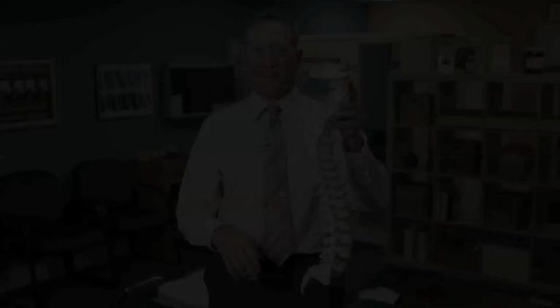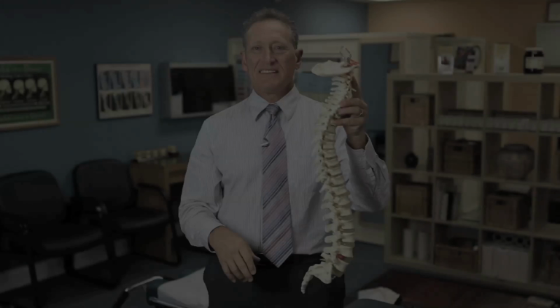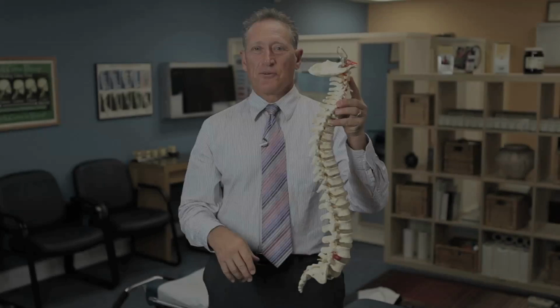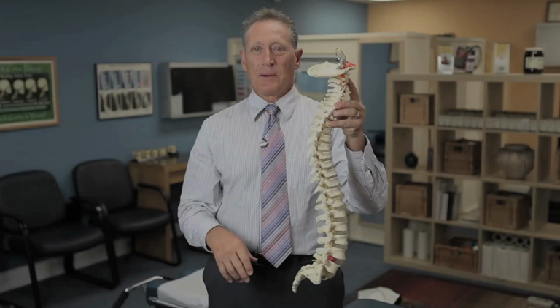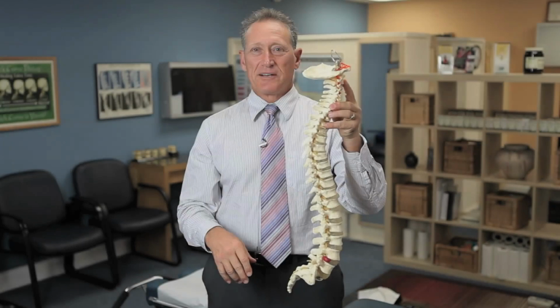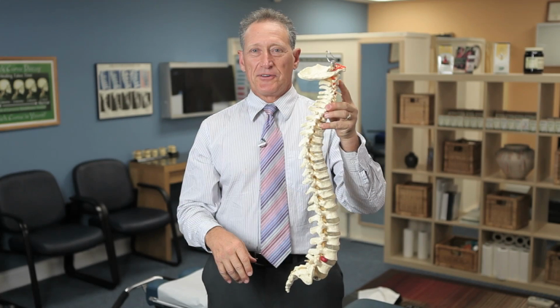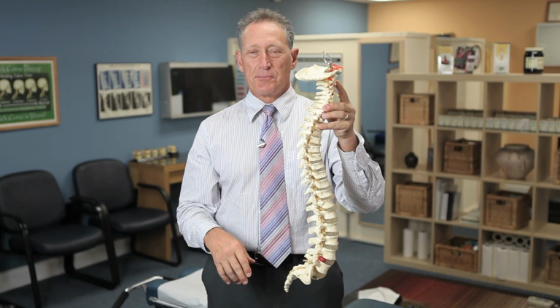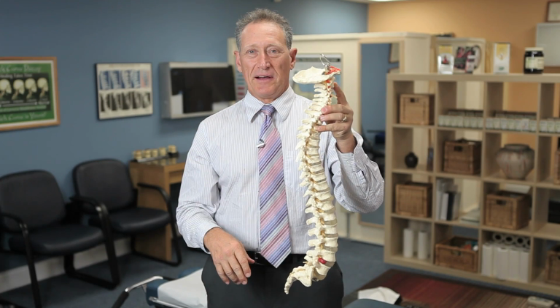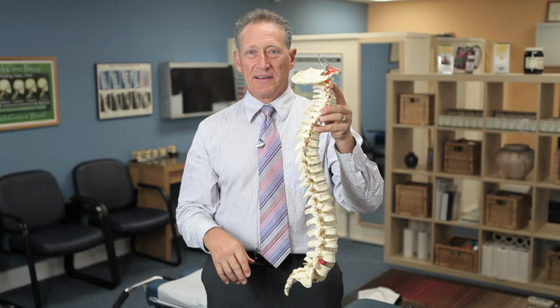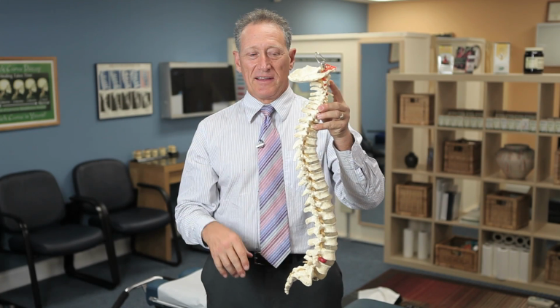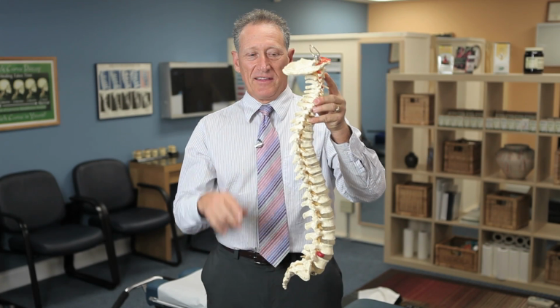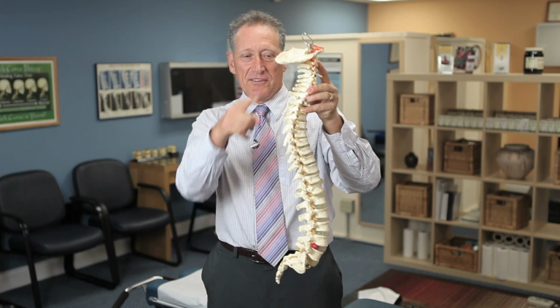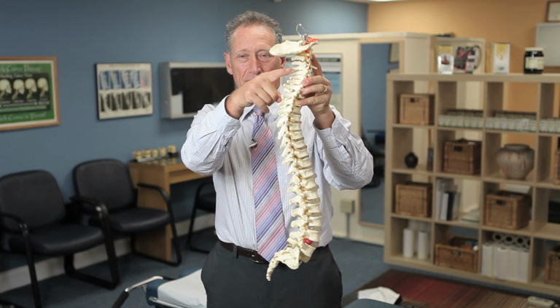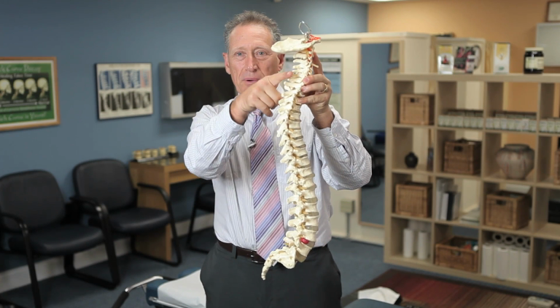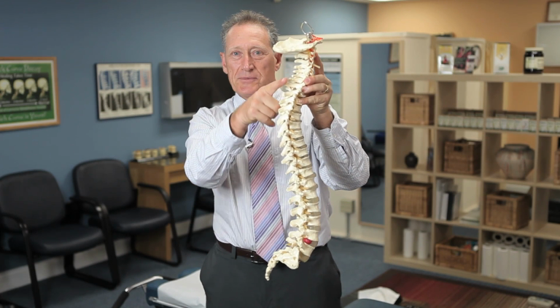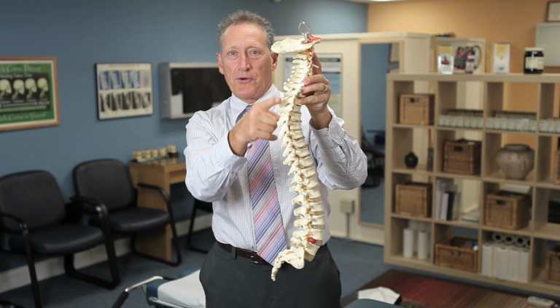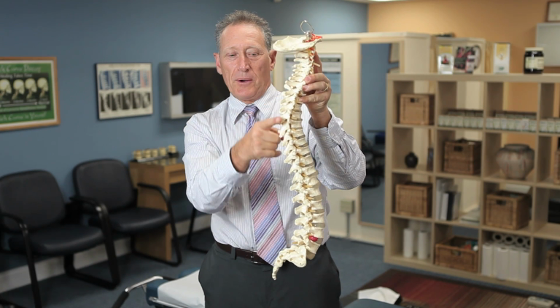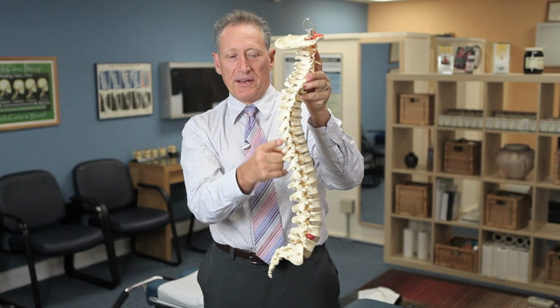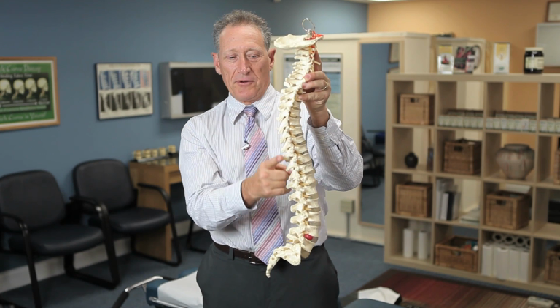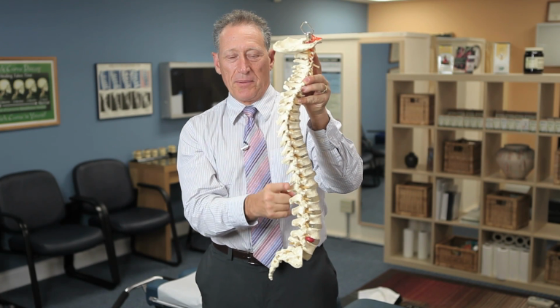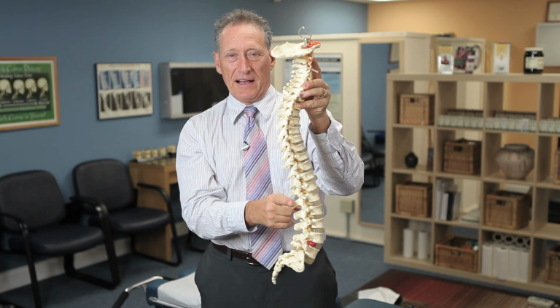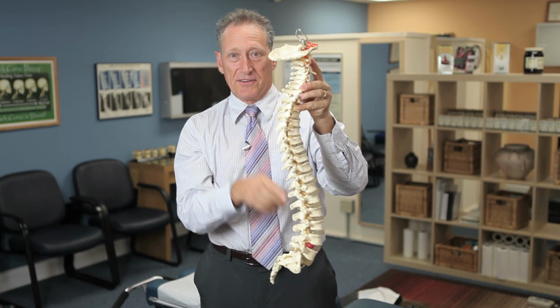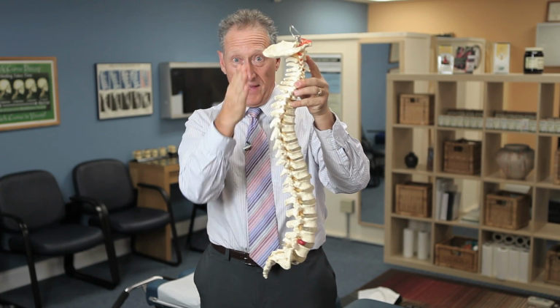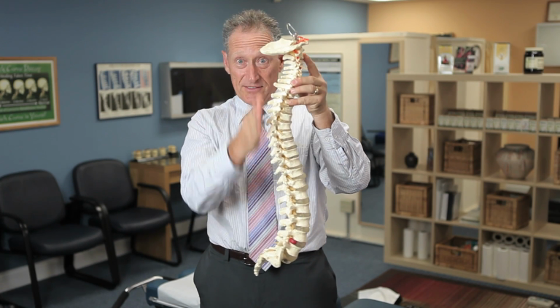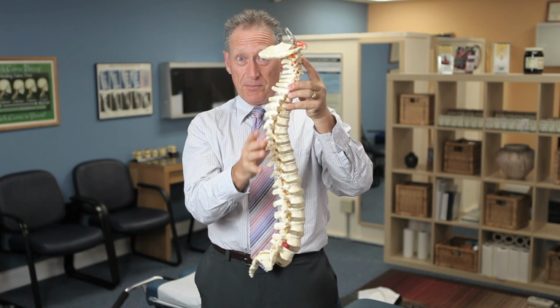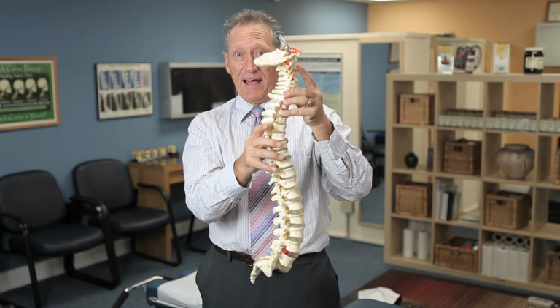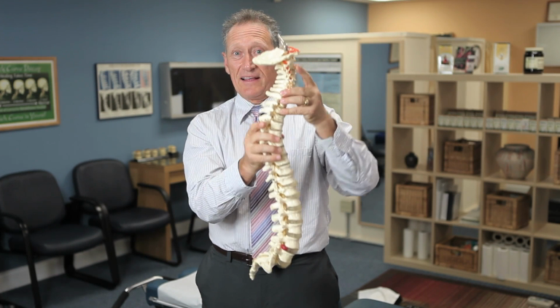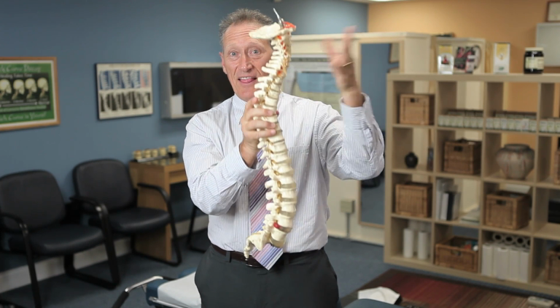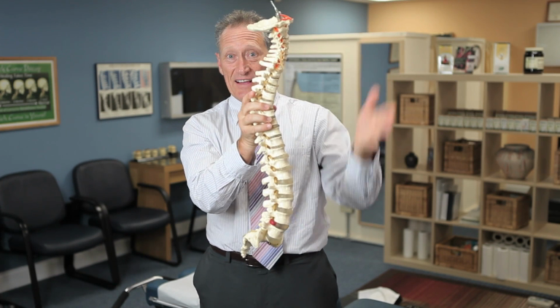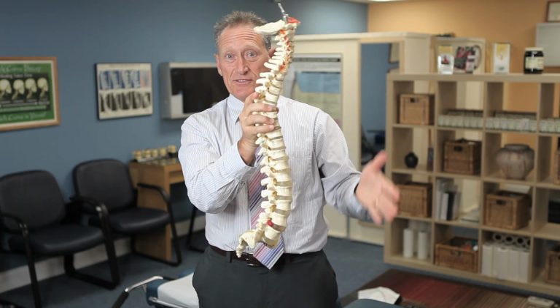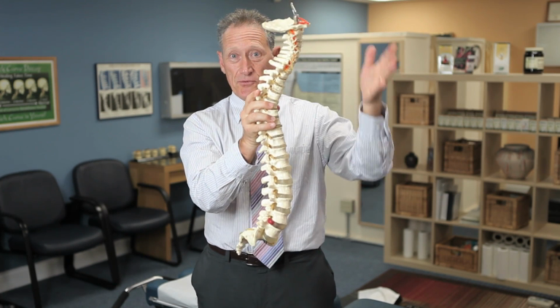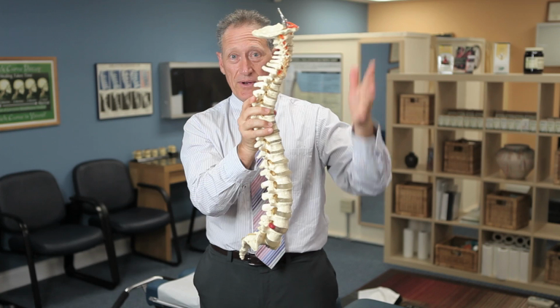This is a replica of your spine. These are the bumps that go up and down your back. So that's your back, and that's your front.